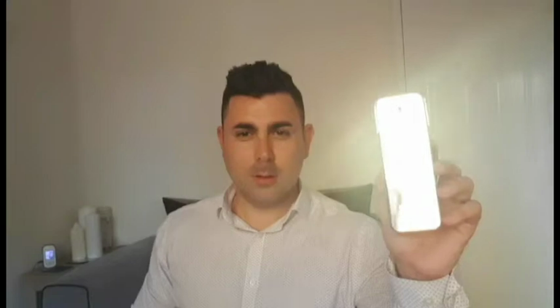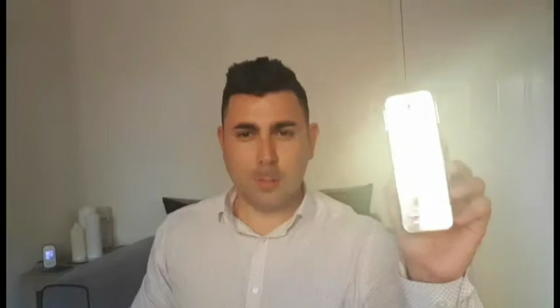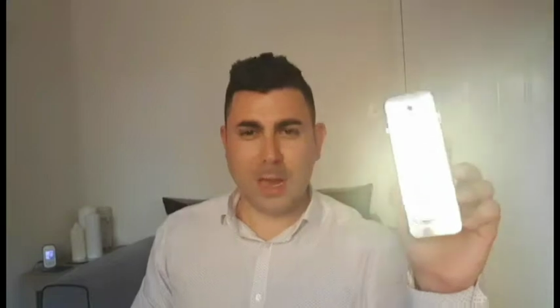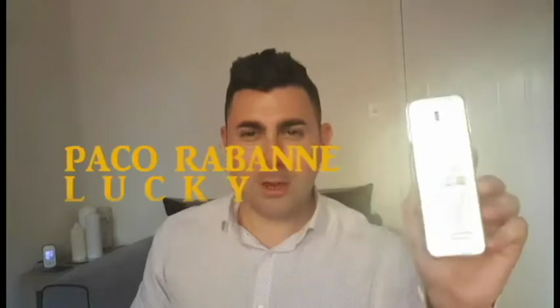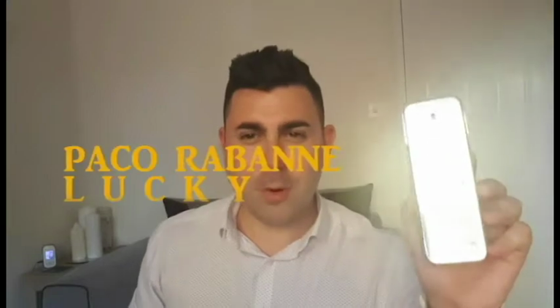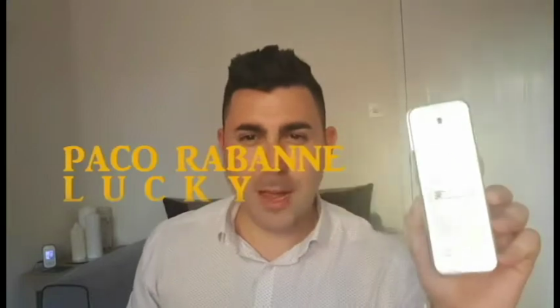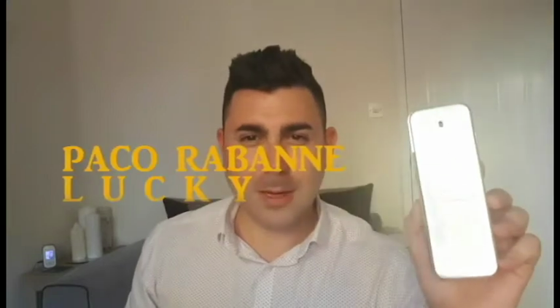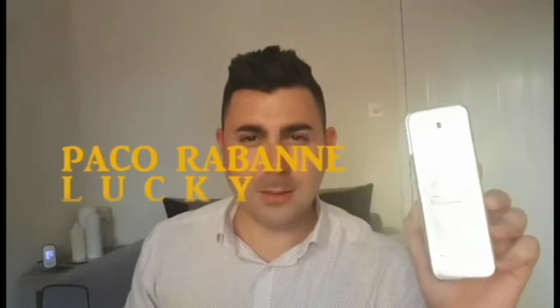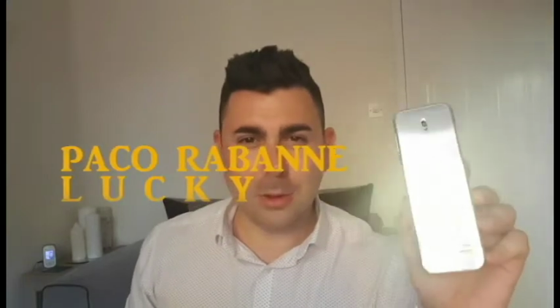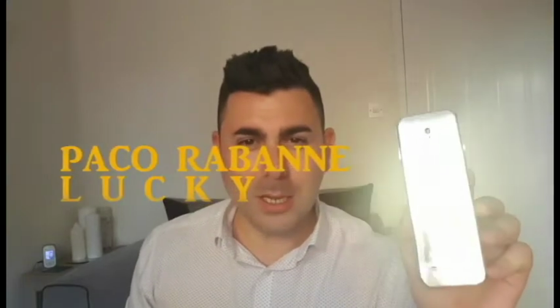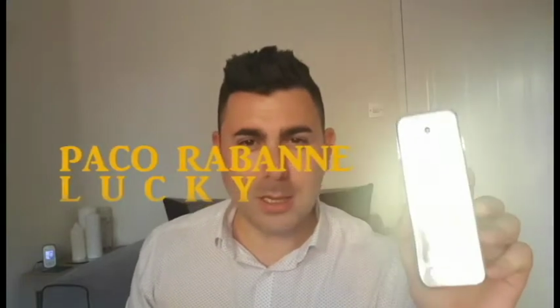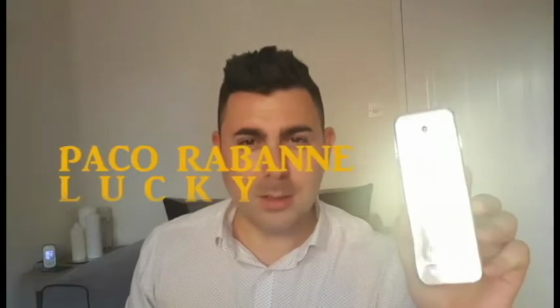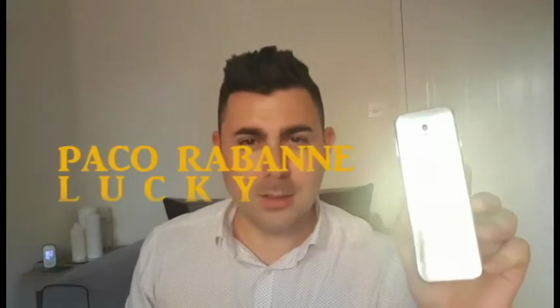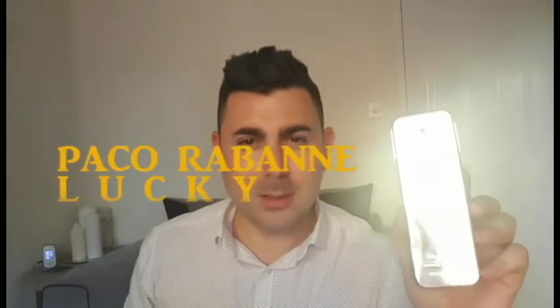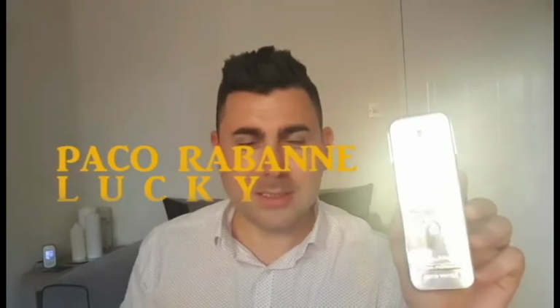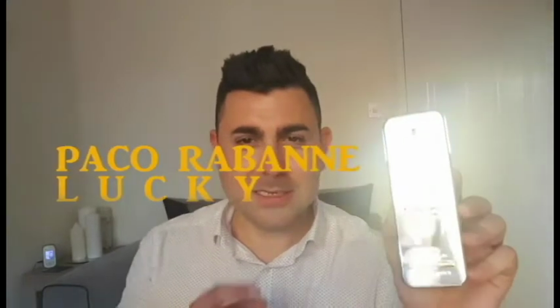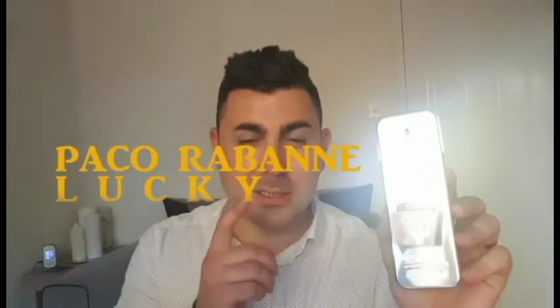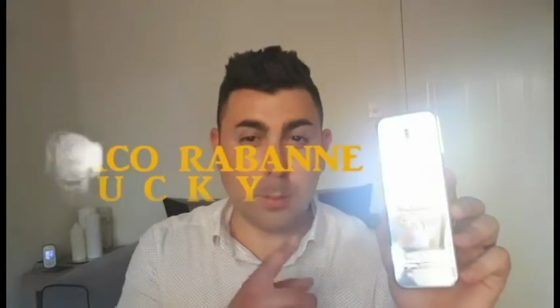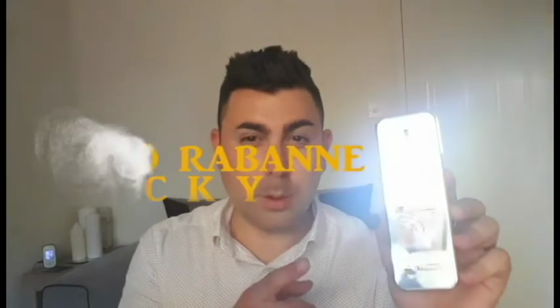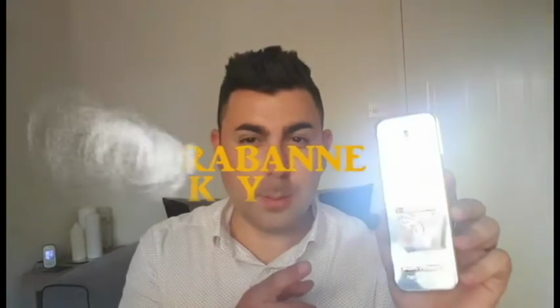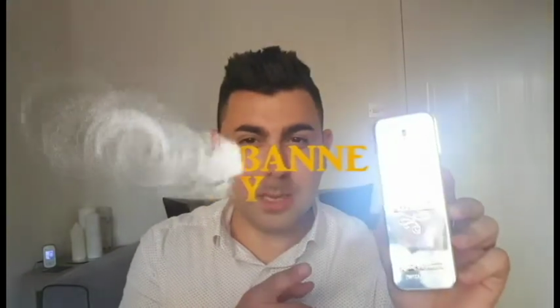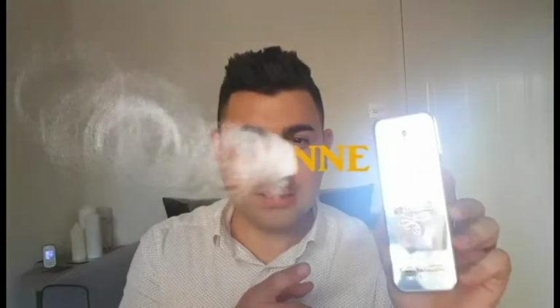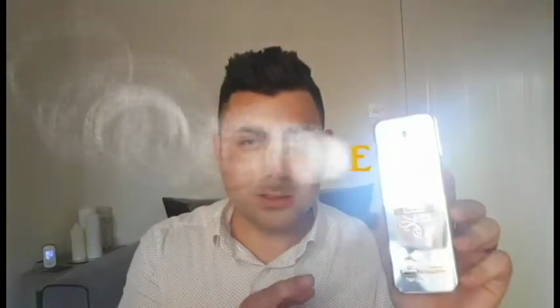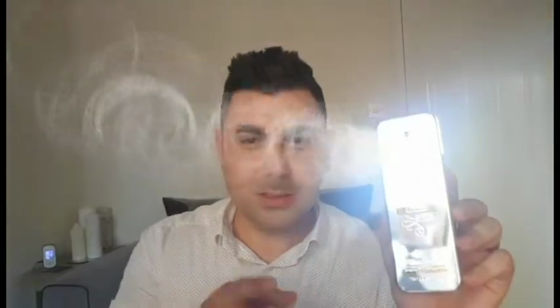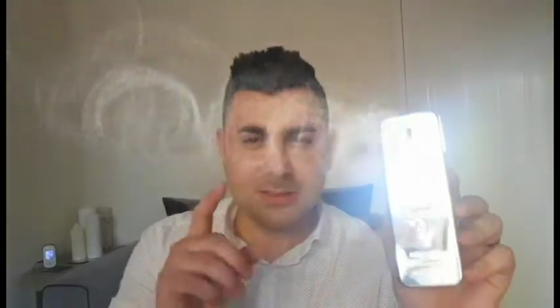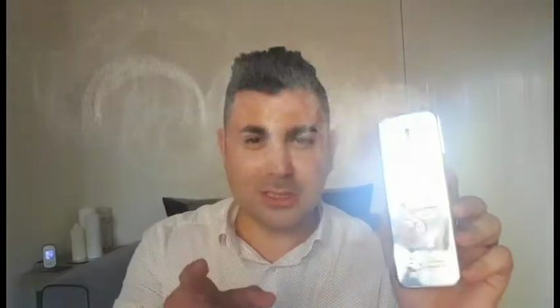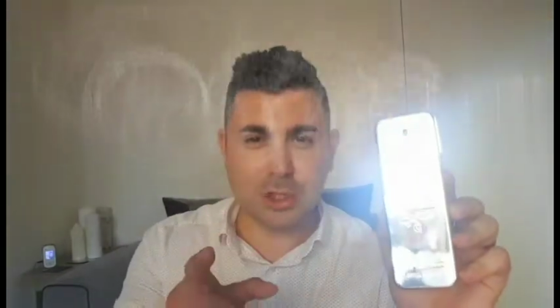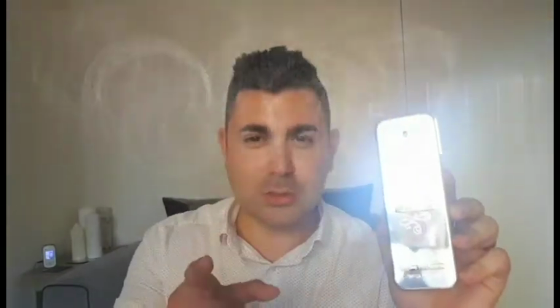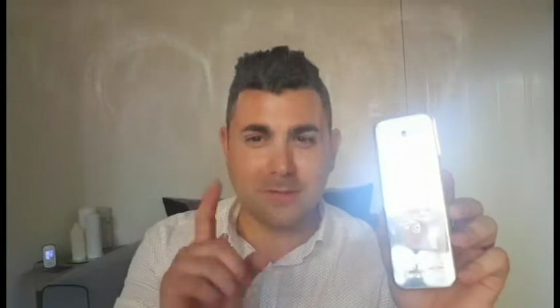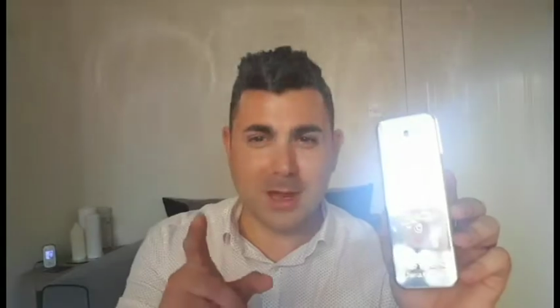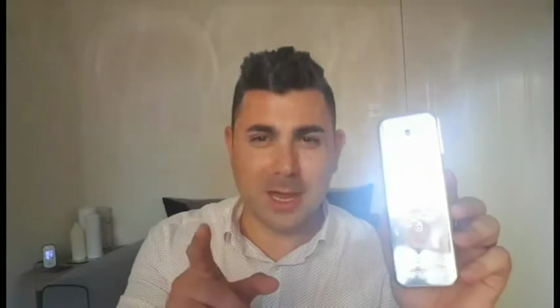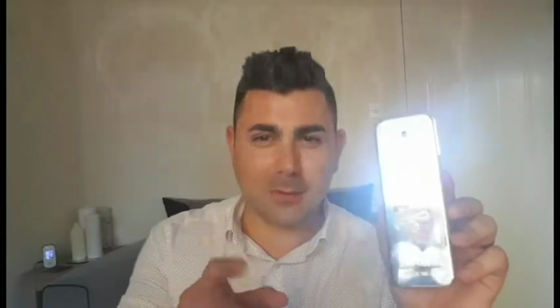Paco Rabanne Lucky. Is this the compliment beast? Stay tuned to find out.